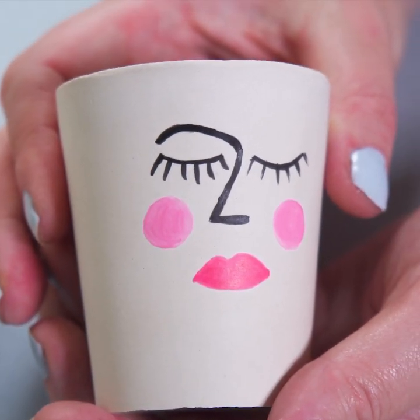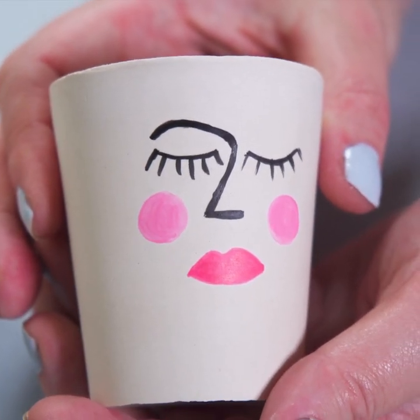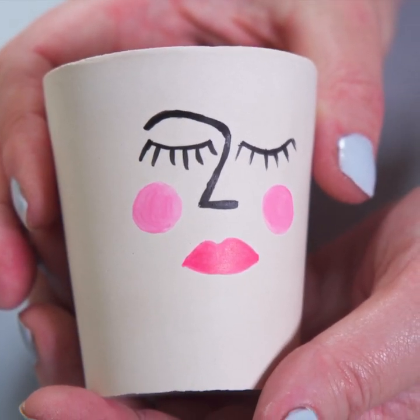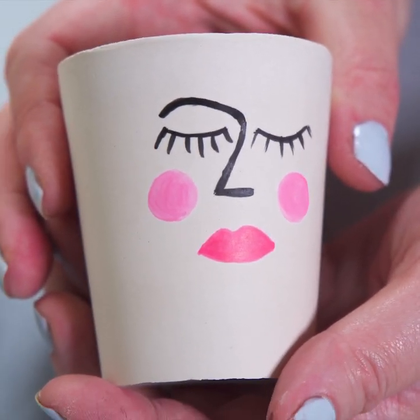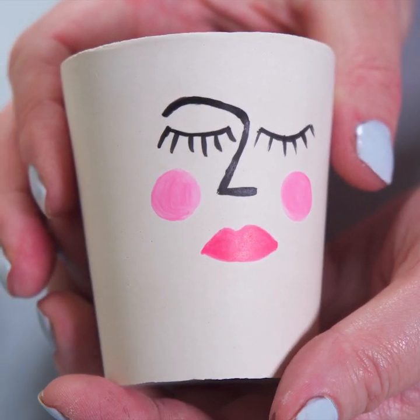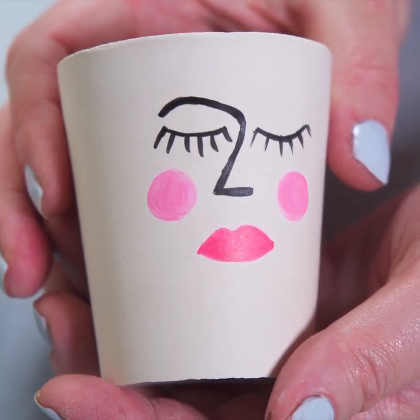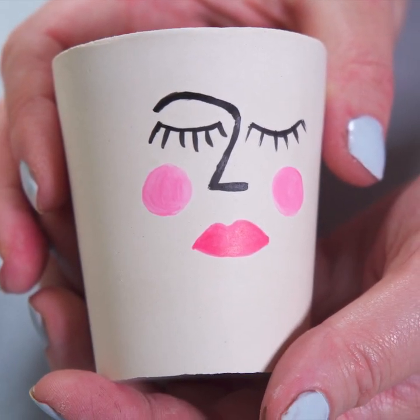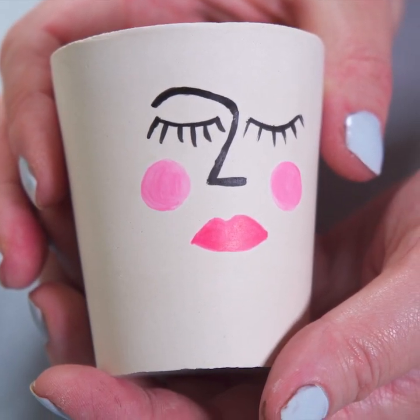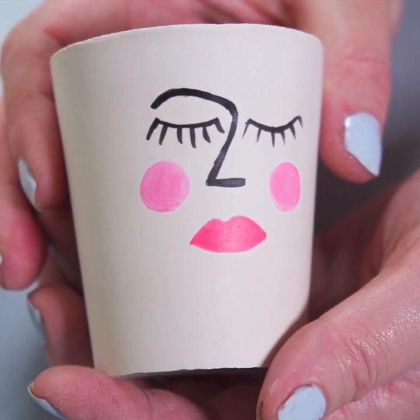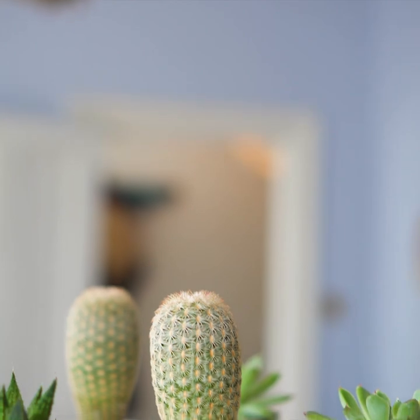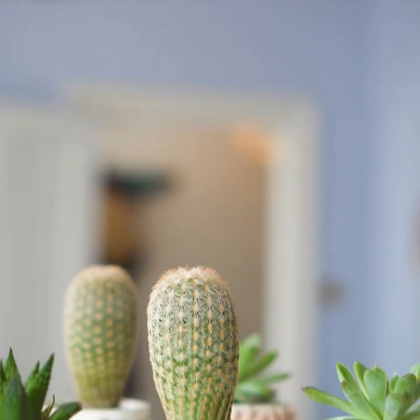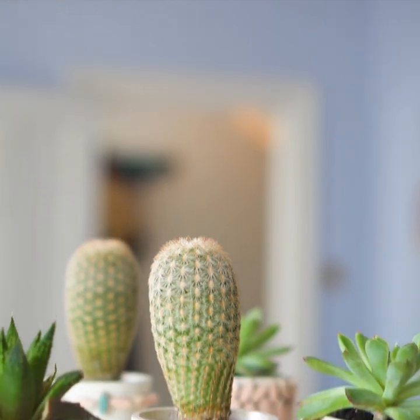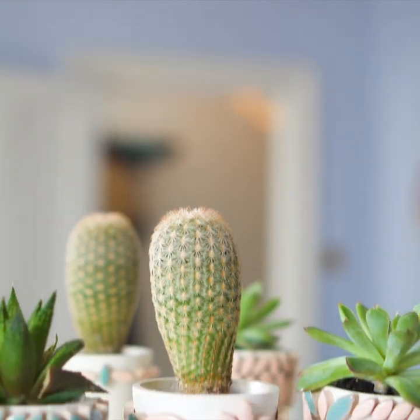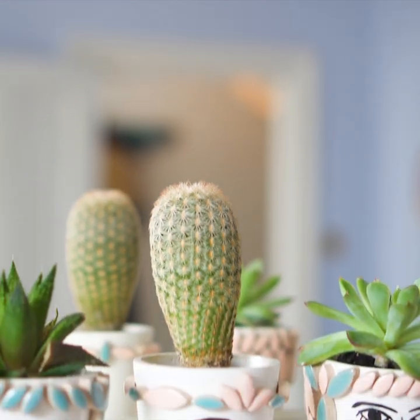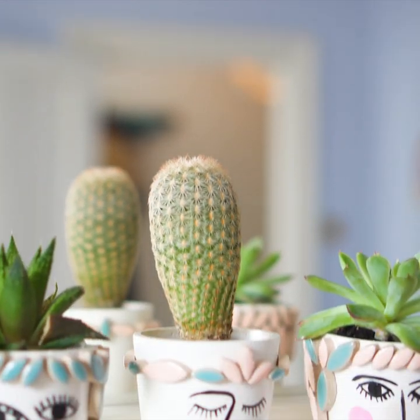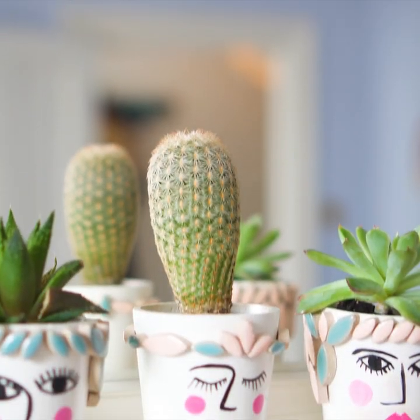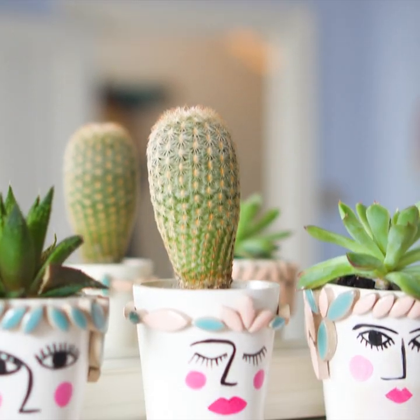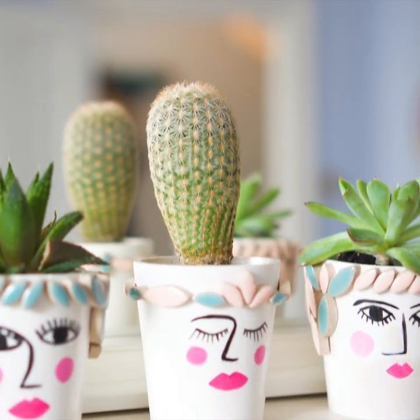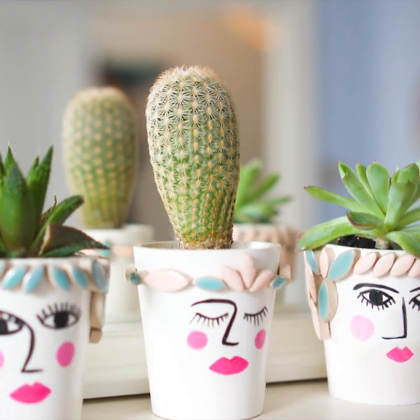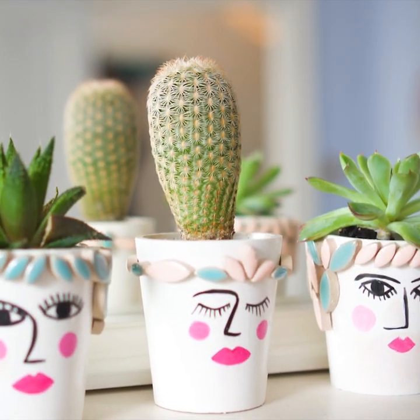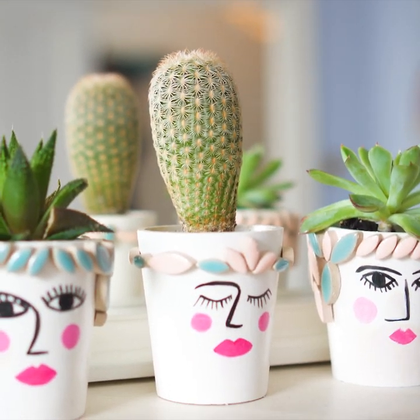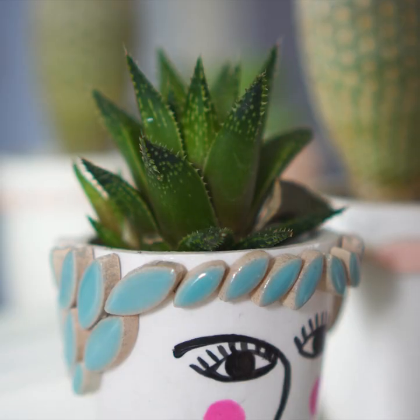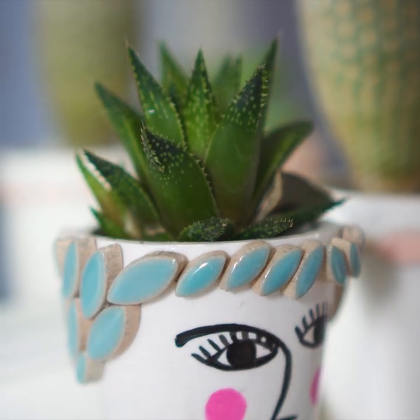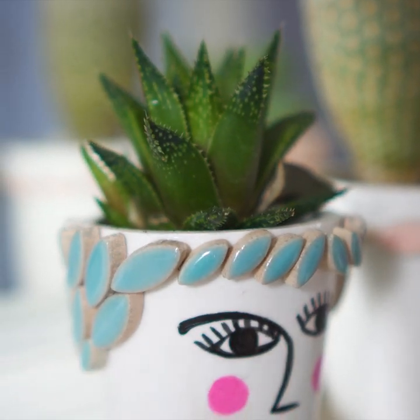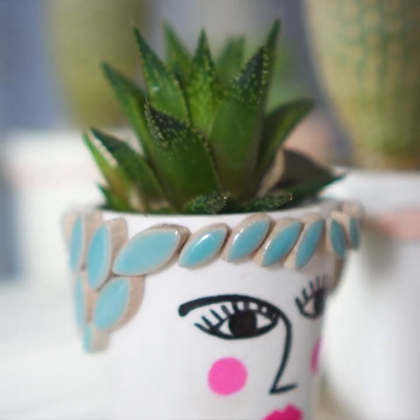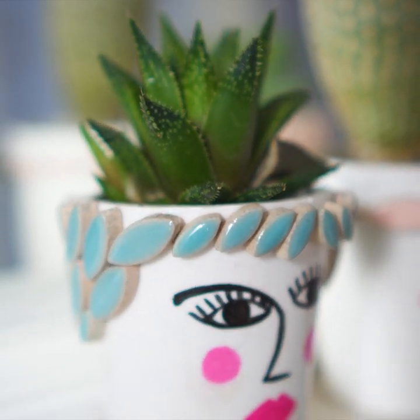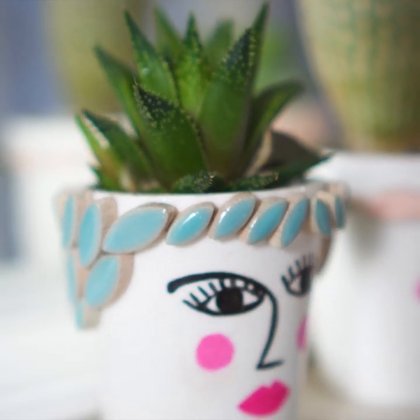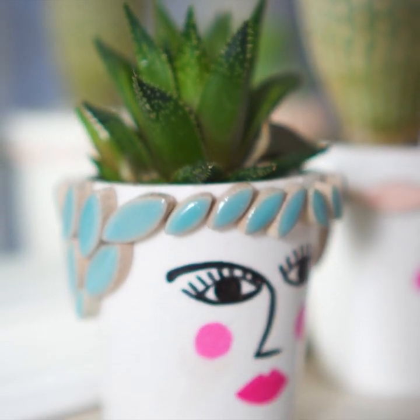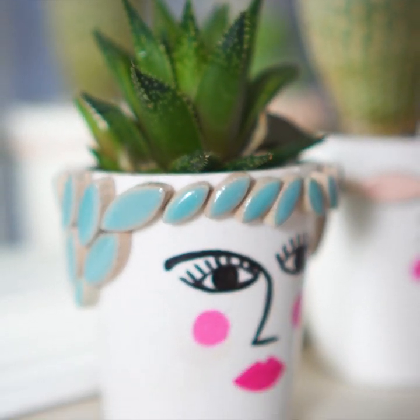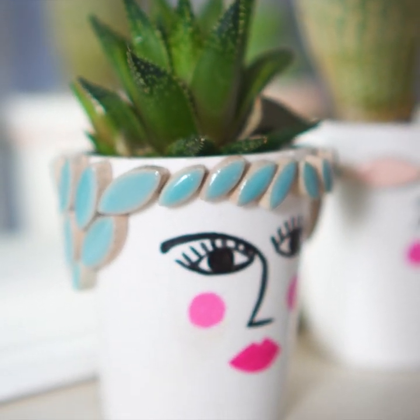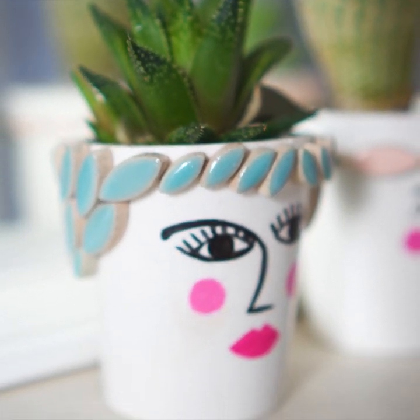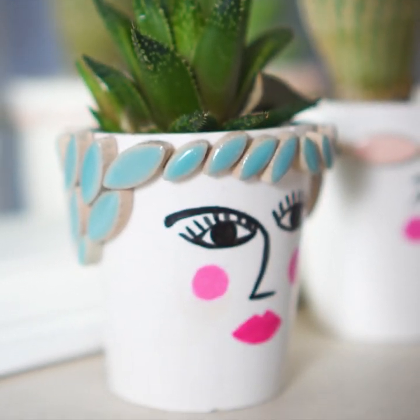Once you've painted it, allow it to dry fully before adding your sealant and decorating with your tiles.